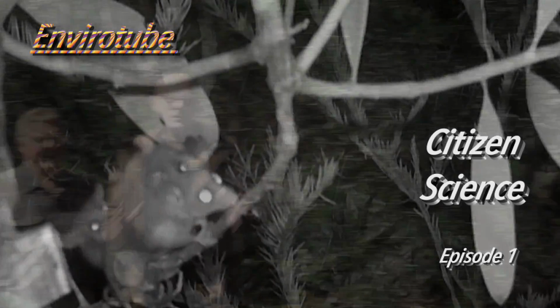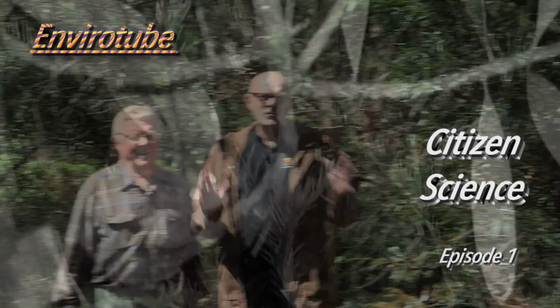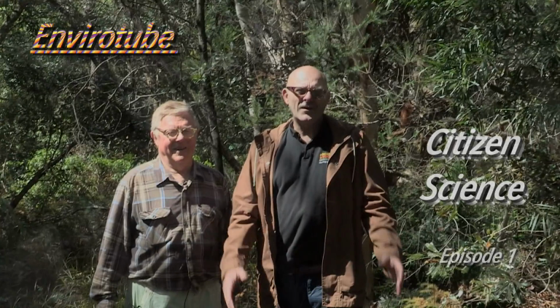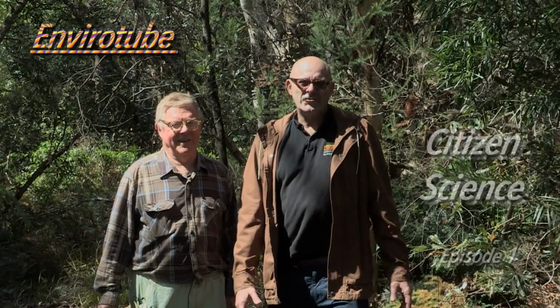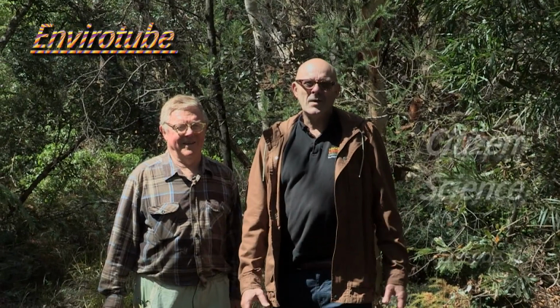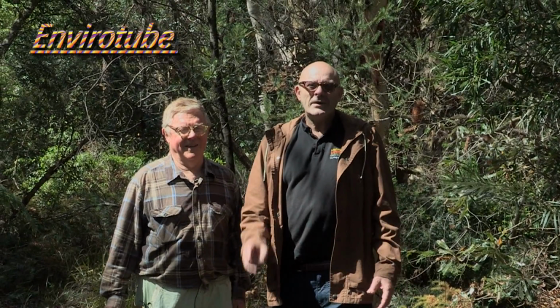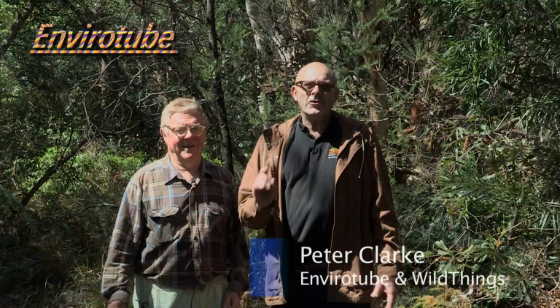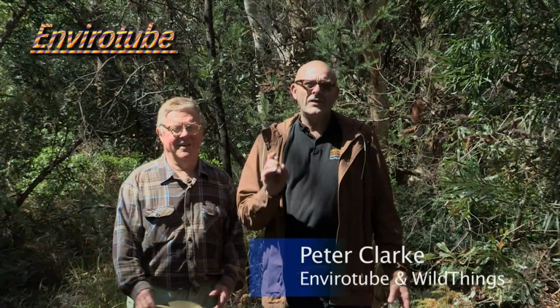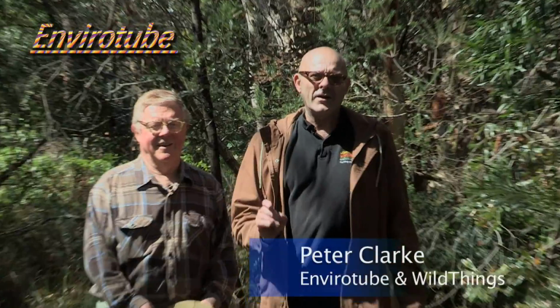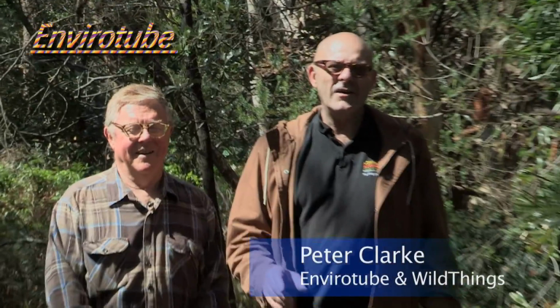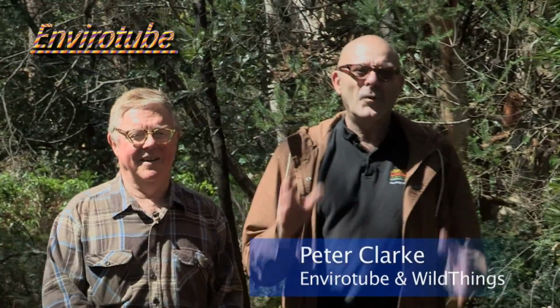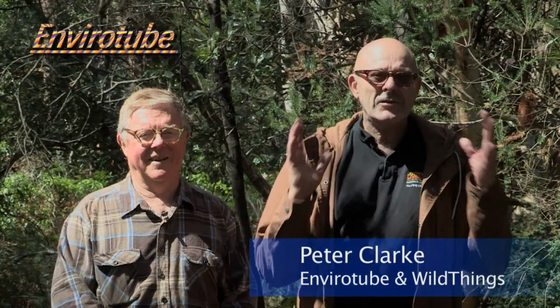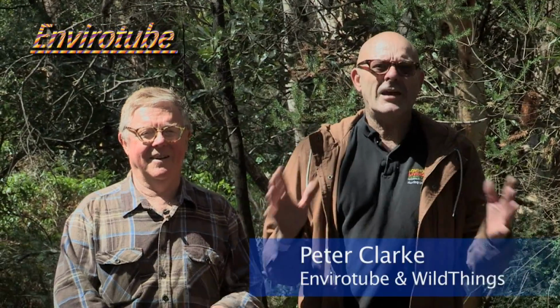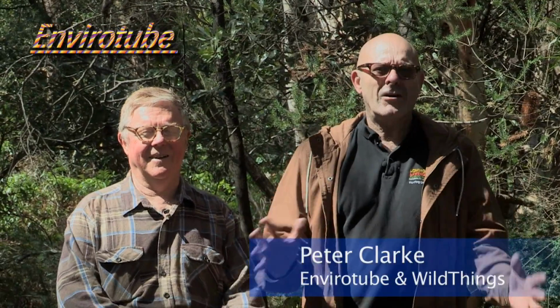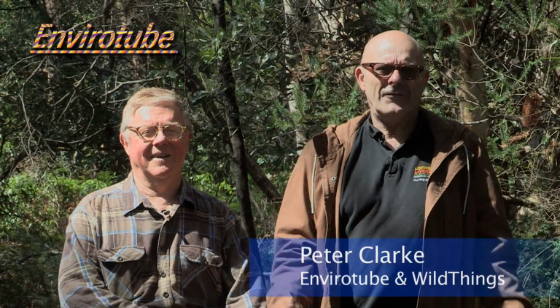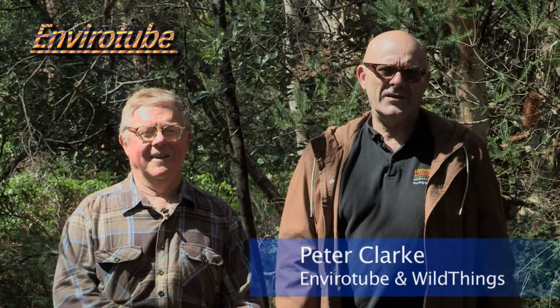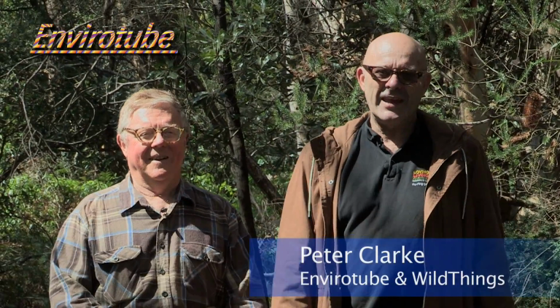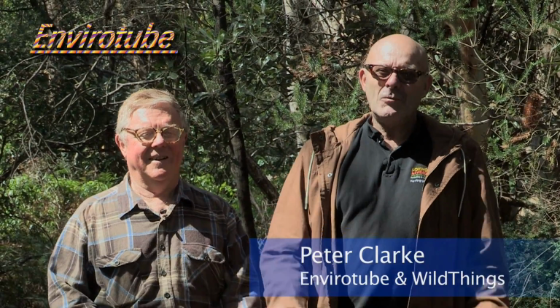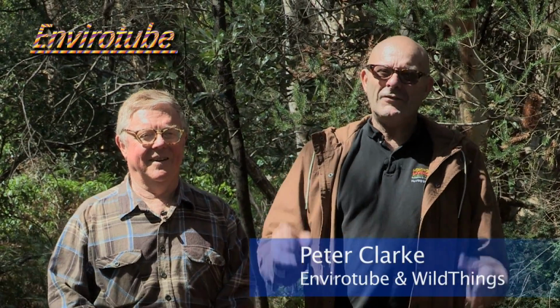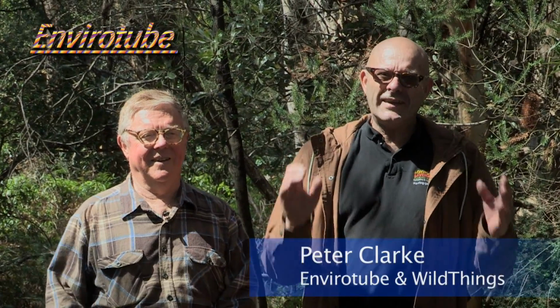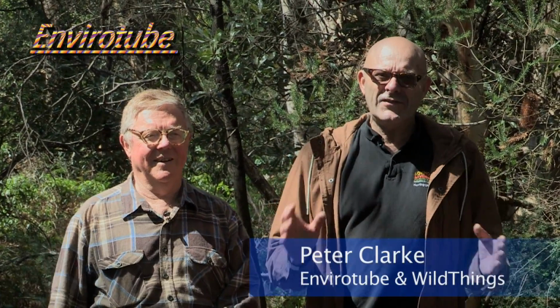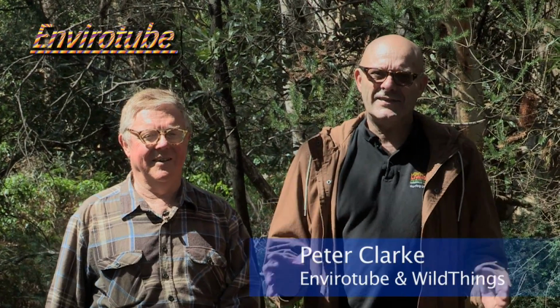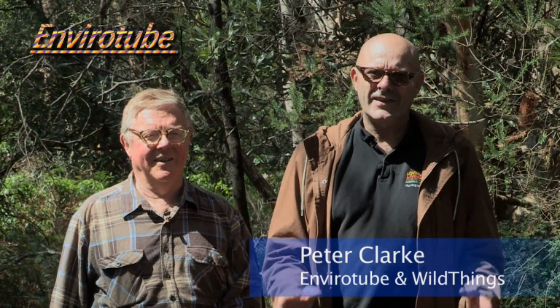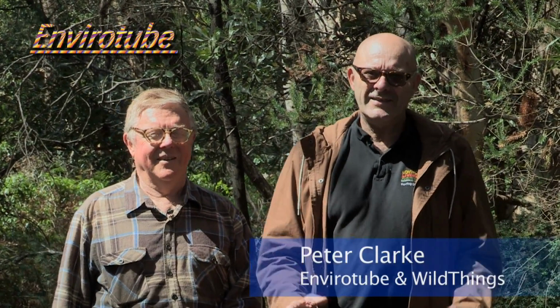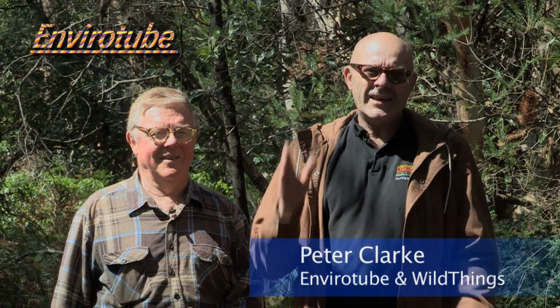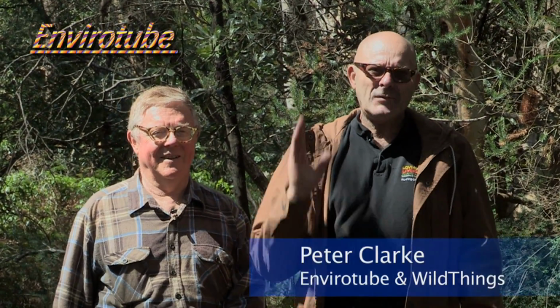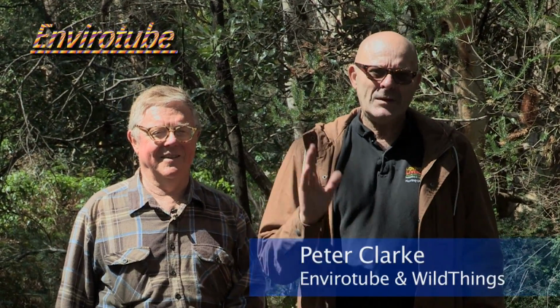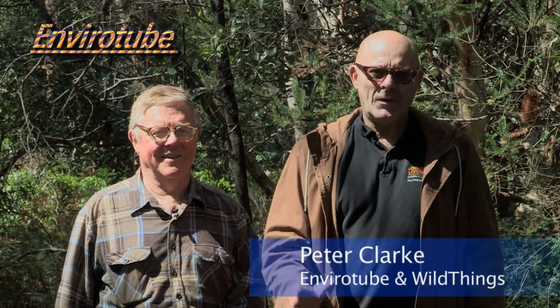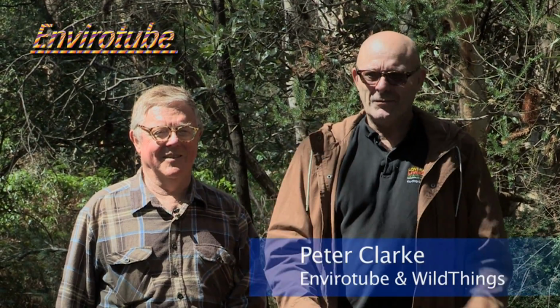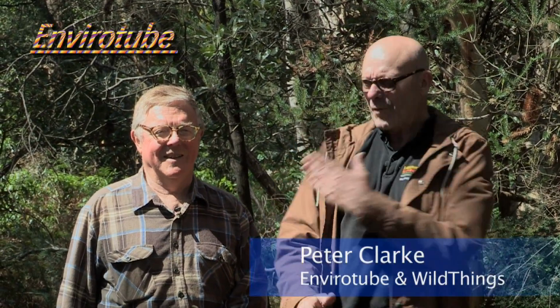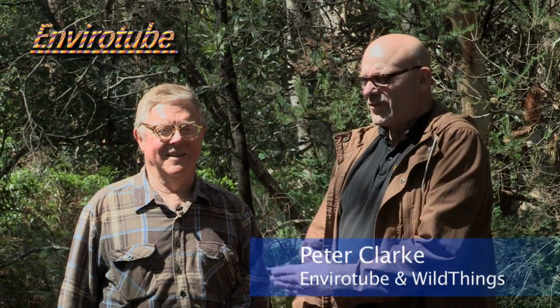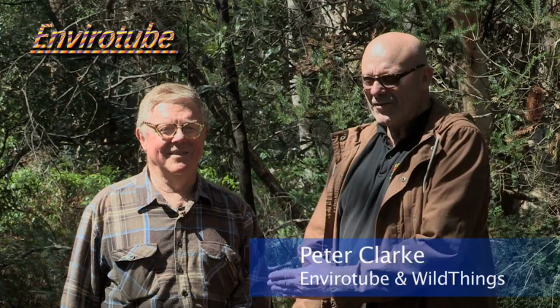Welcome to EnviroTube. We know you love wildlife, and do we have wildlife for you today. We have the king of citizen science, Captain Pygmy Possum, Bob Jones.